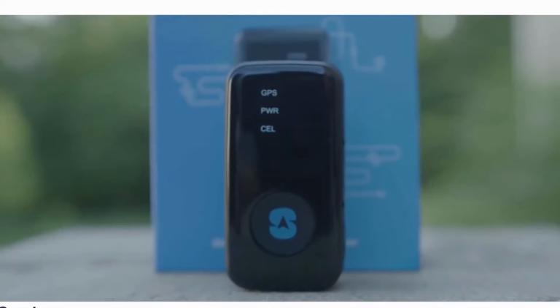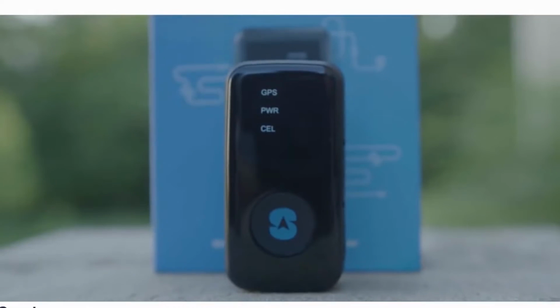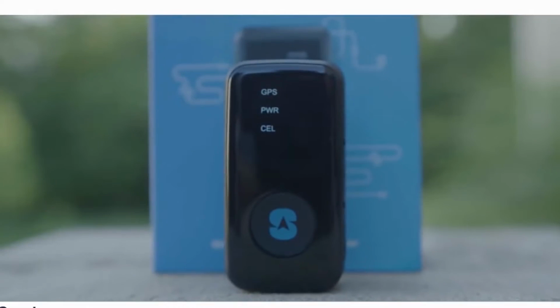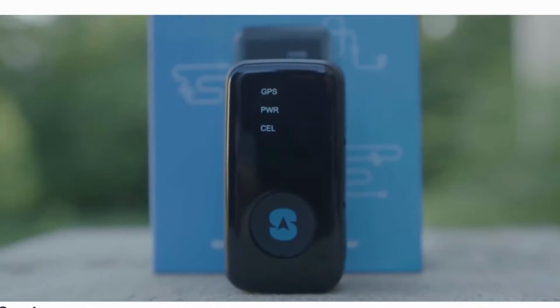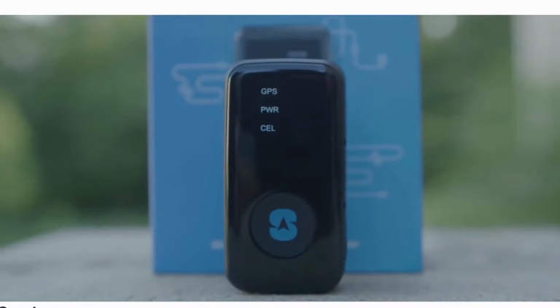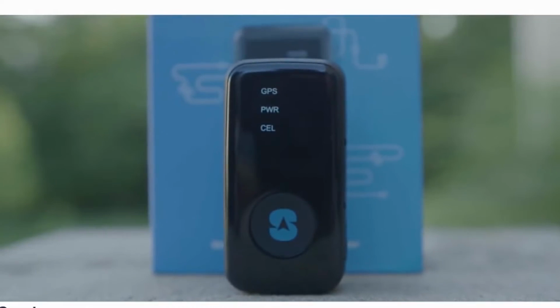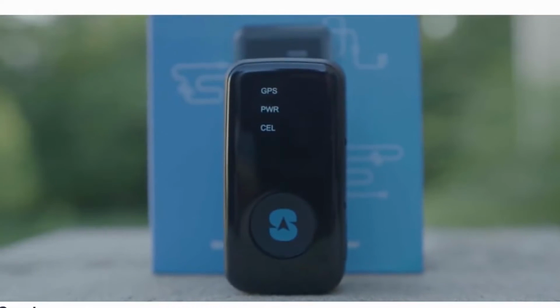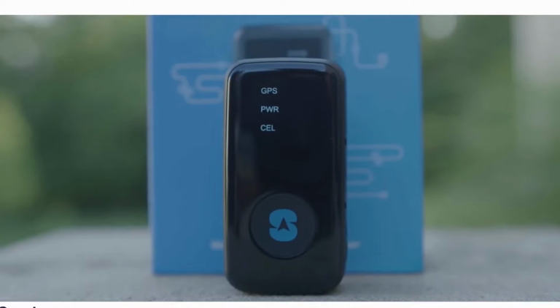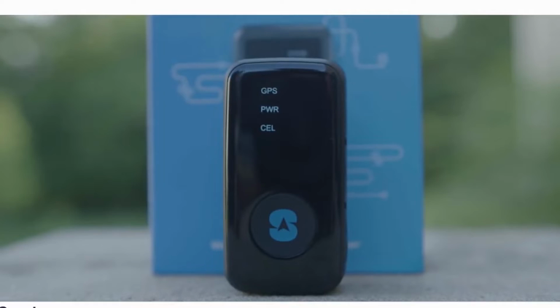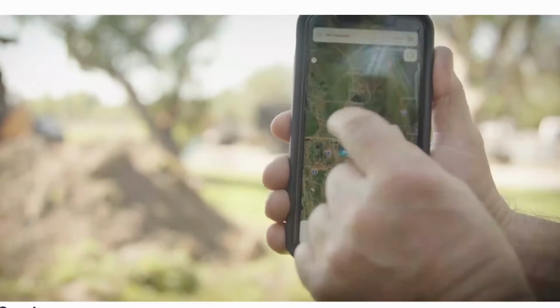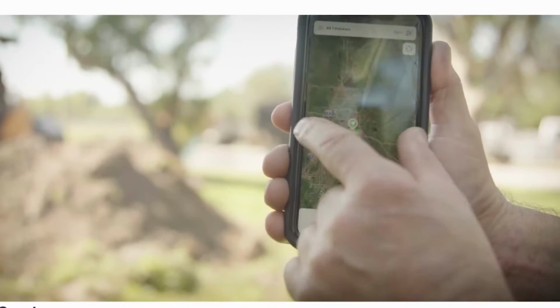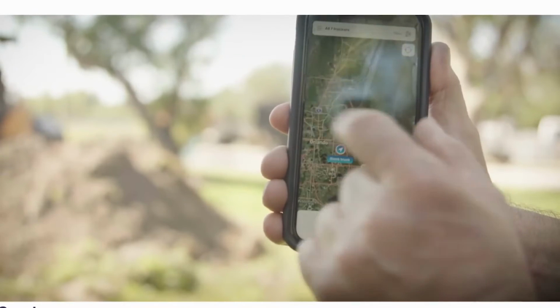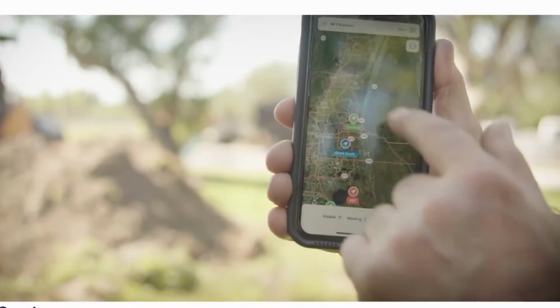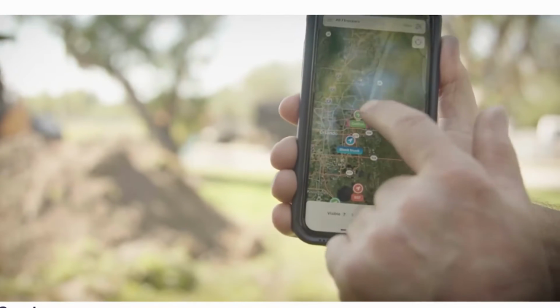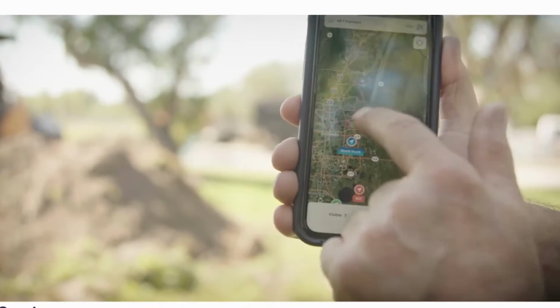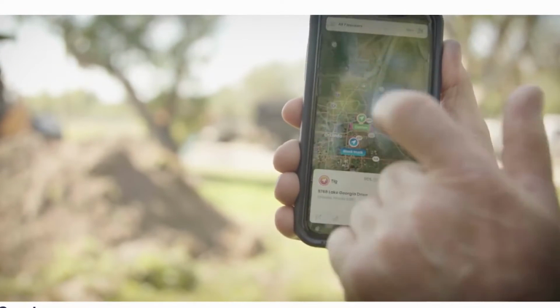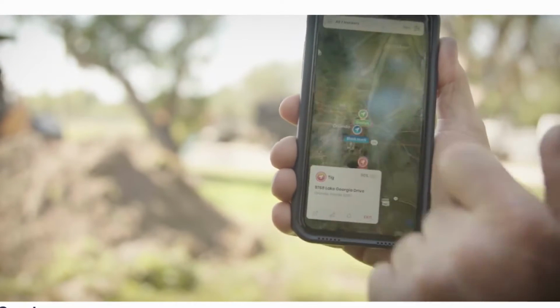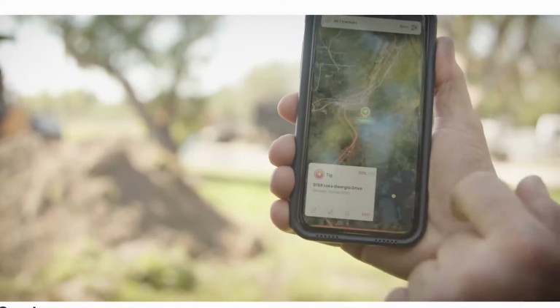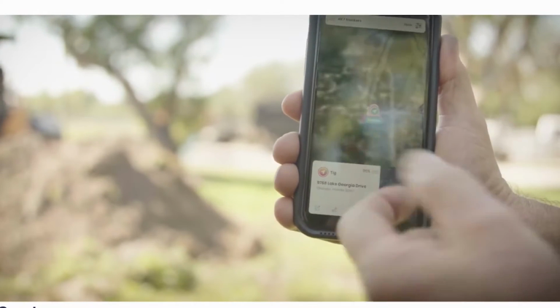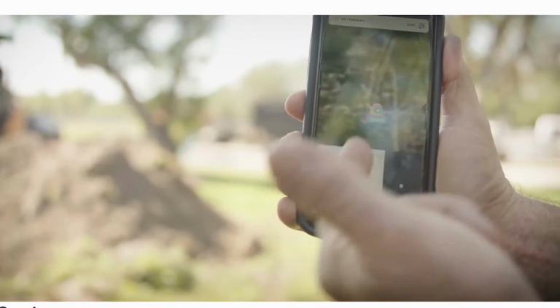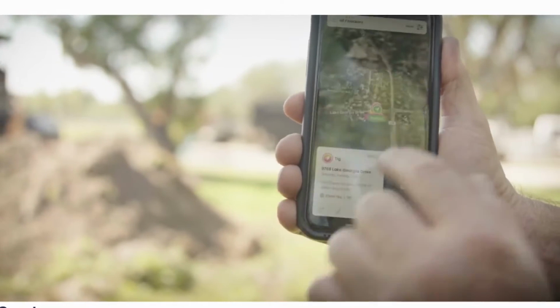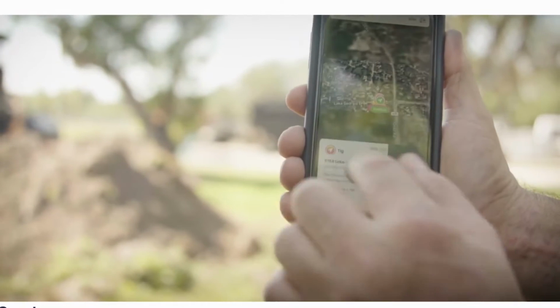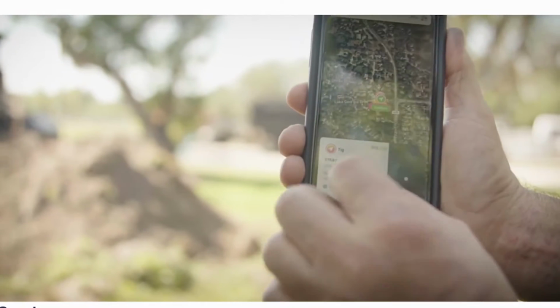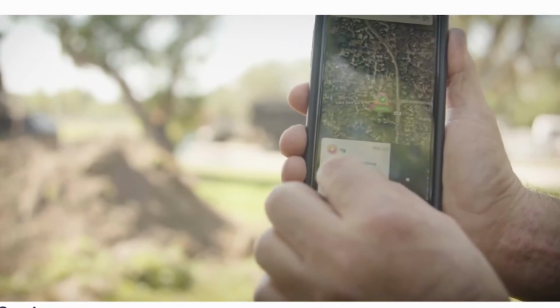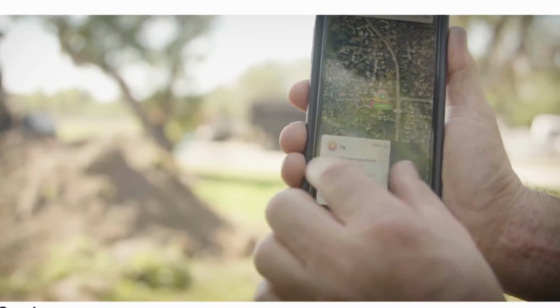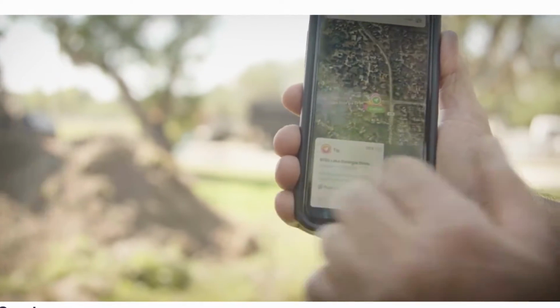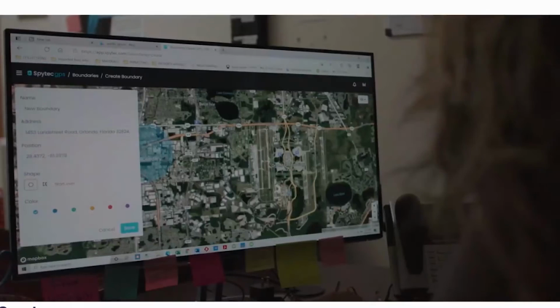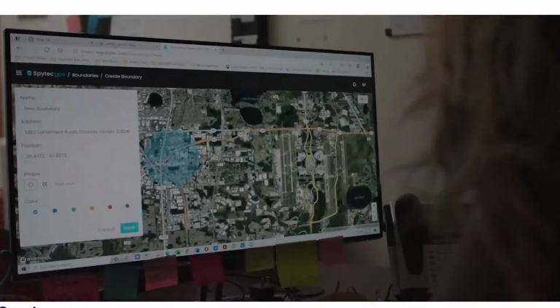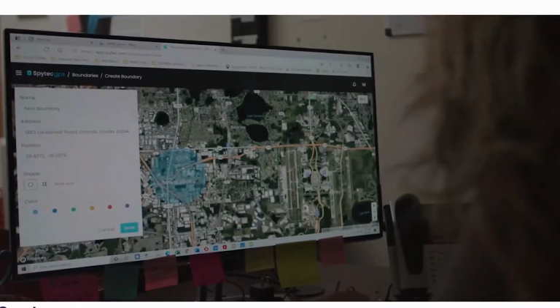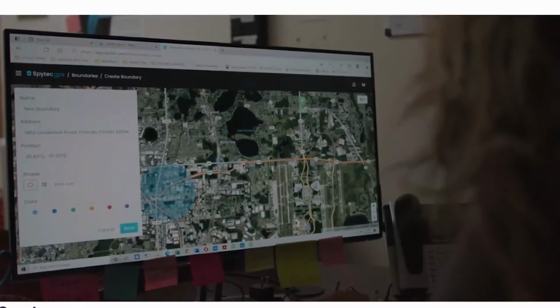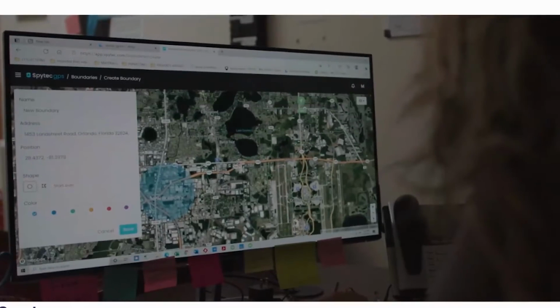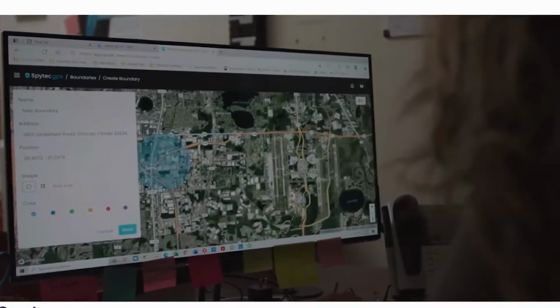It uses a satellite connection to determine its location and a mobile data connection to transmit location updates to the tracking platform. Logging into the location data platform gives you access to your tracked location lists.